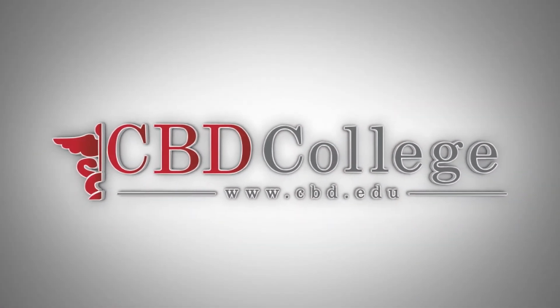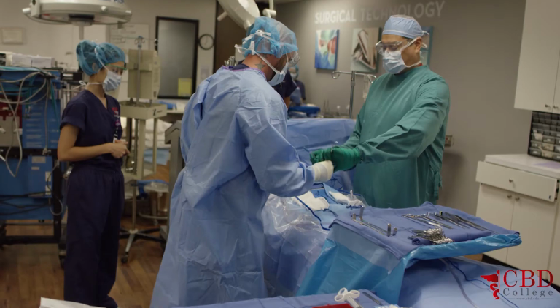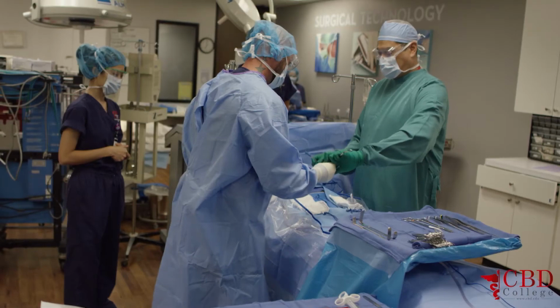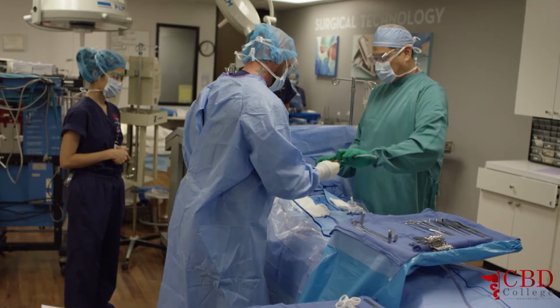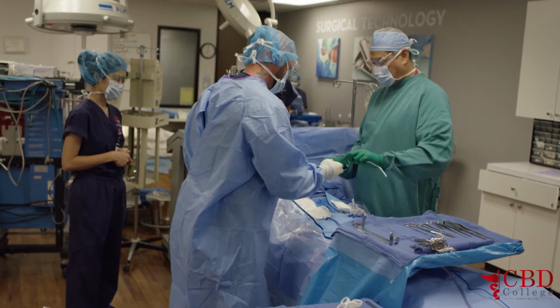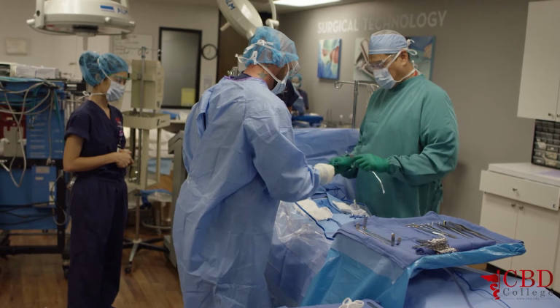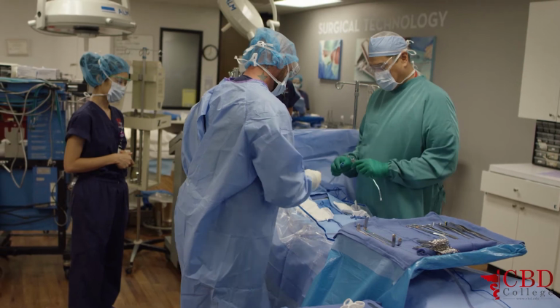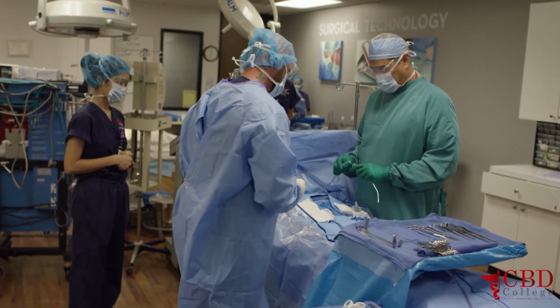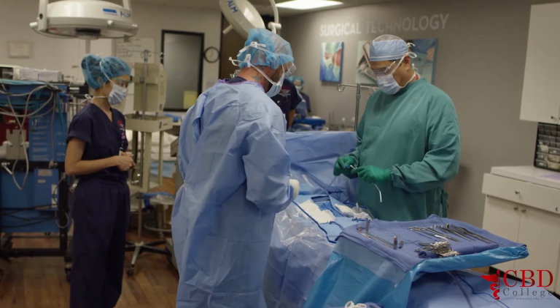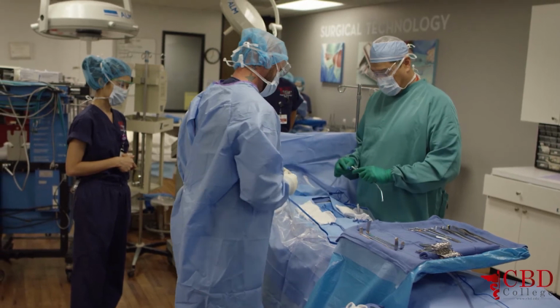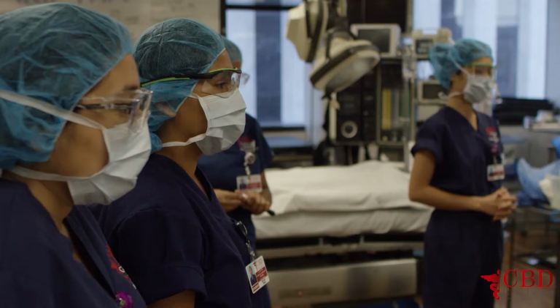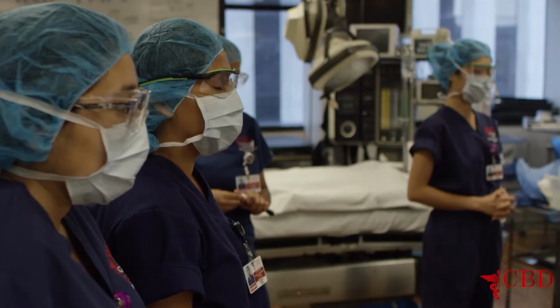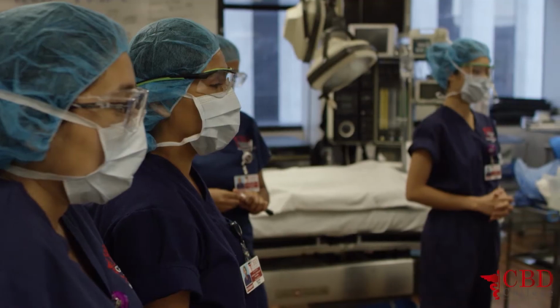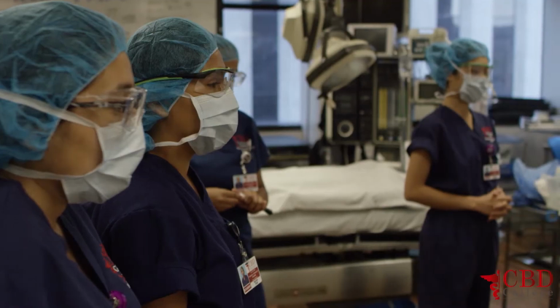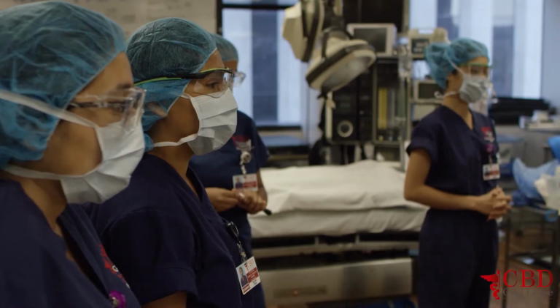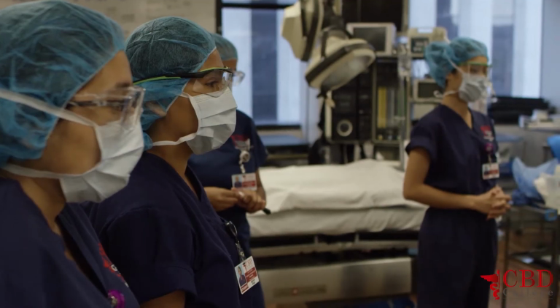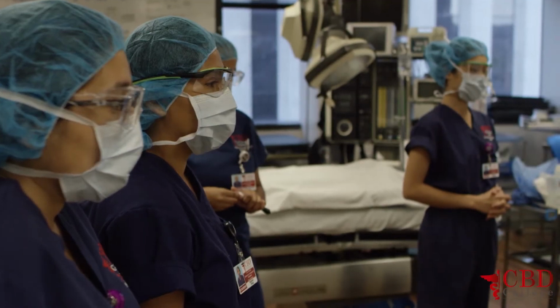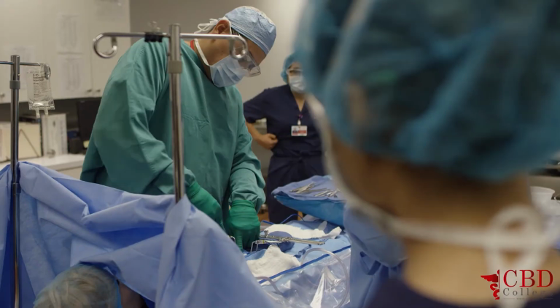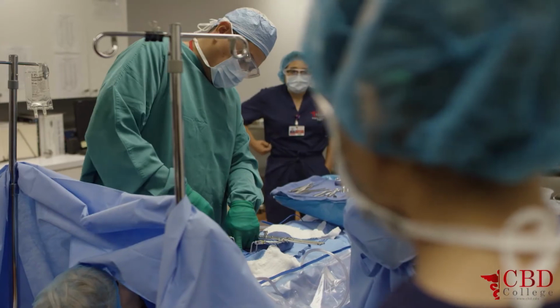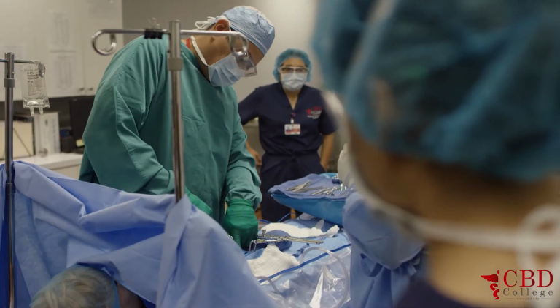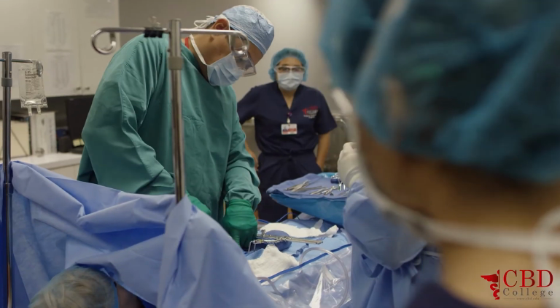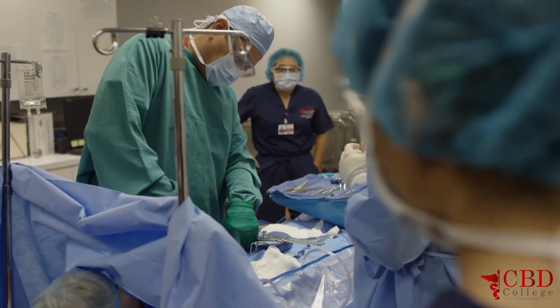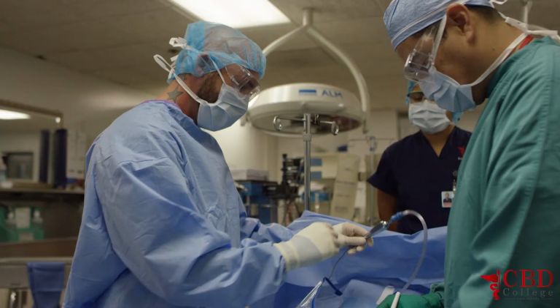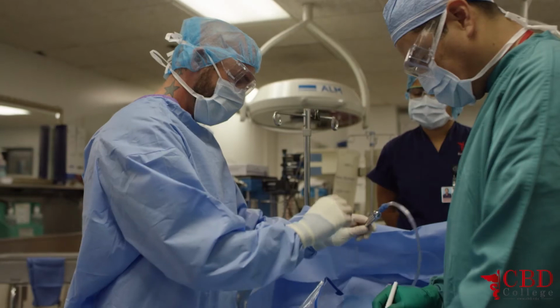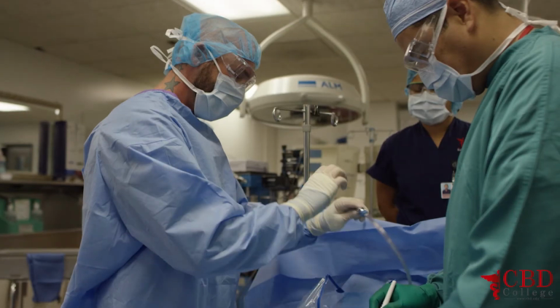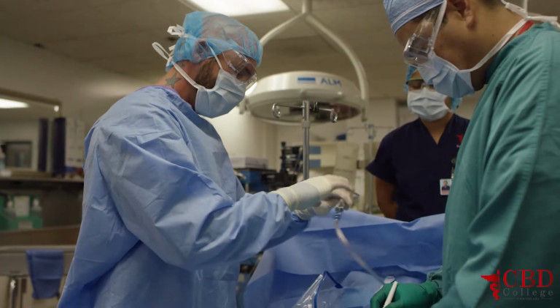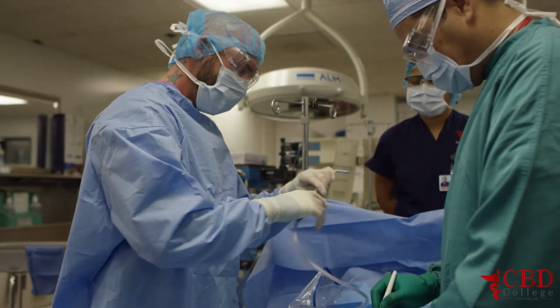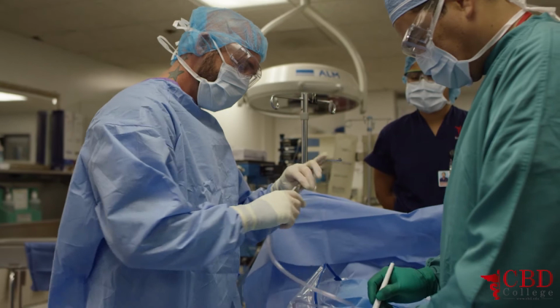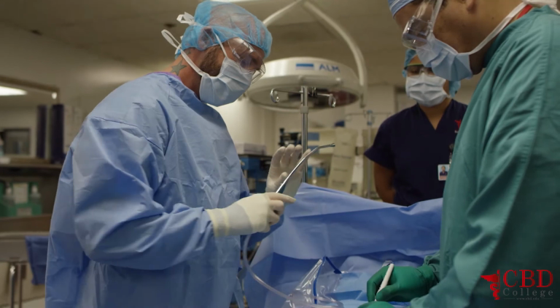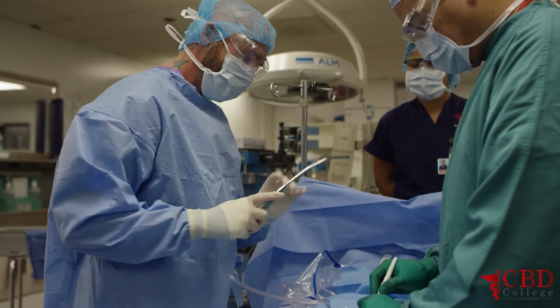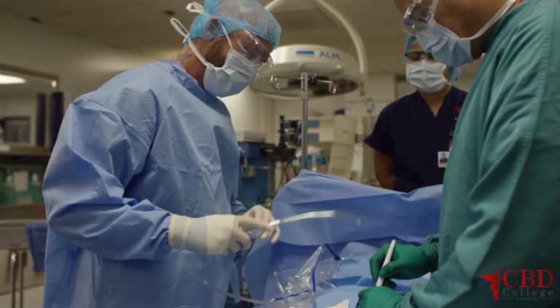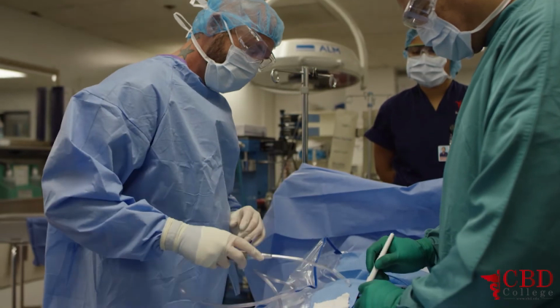What I love most about being a surgical tech is knowing that you're helping a patient, being part of a team that saves somebody's life.